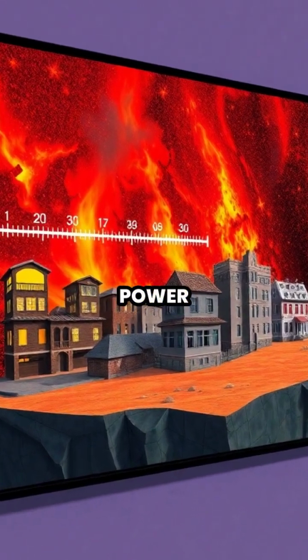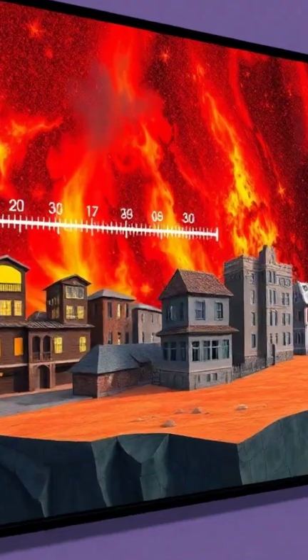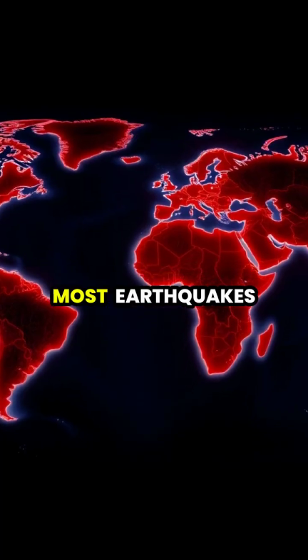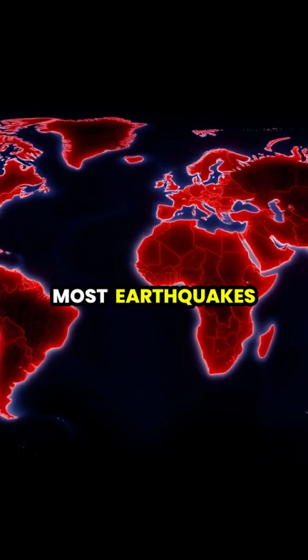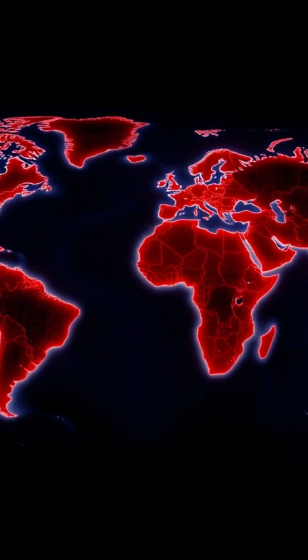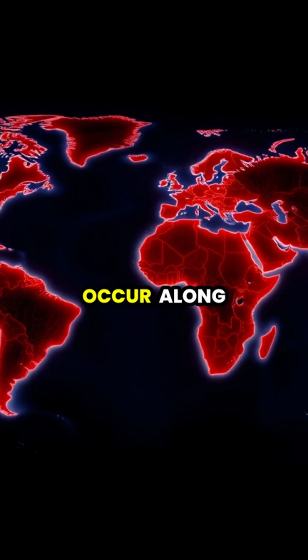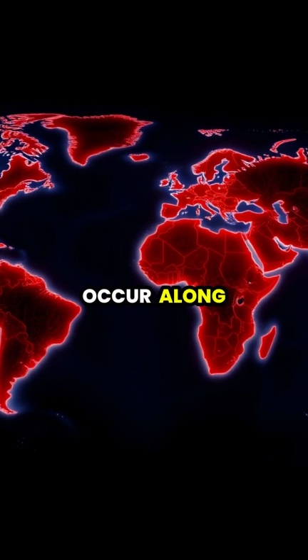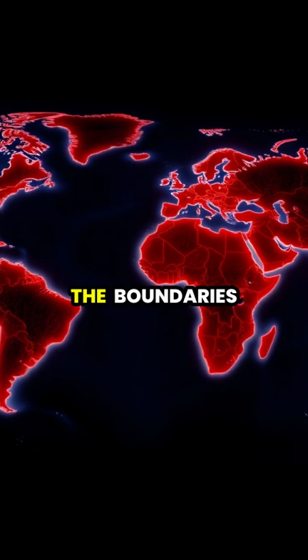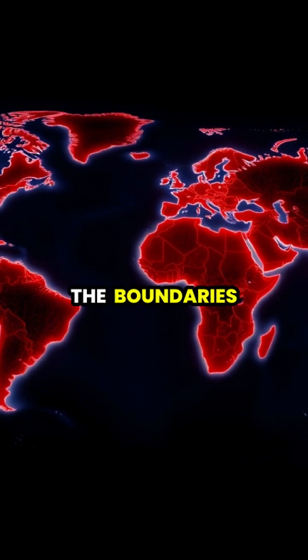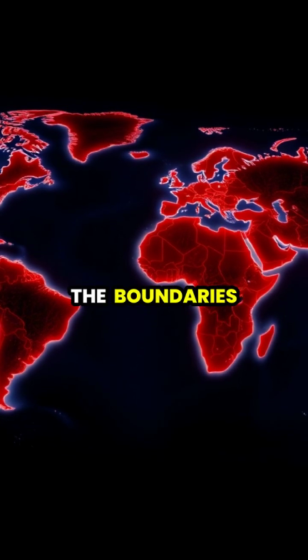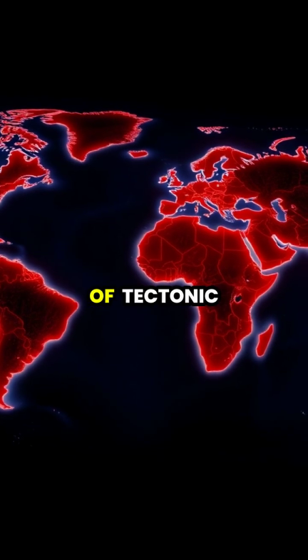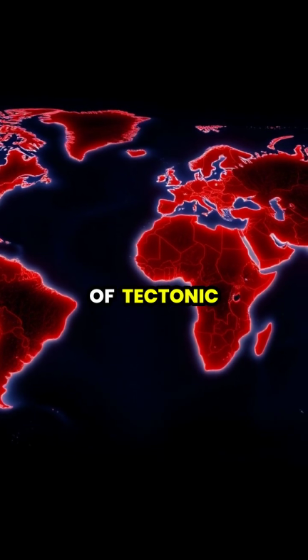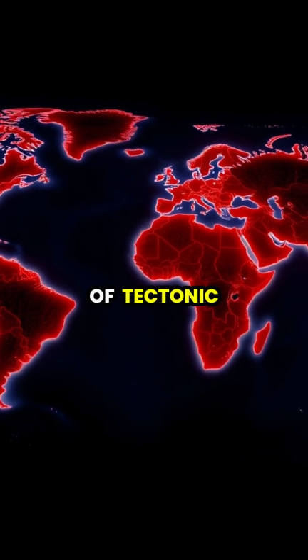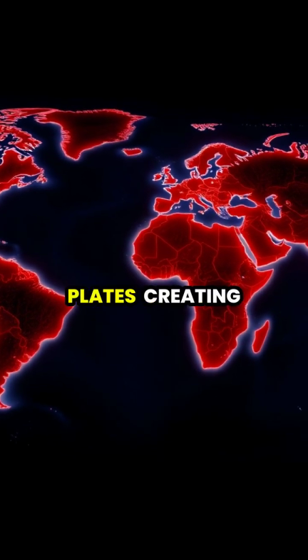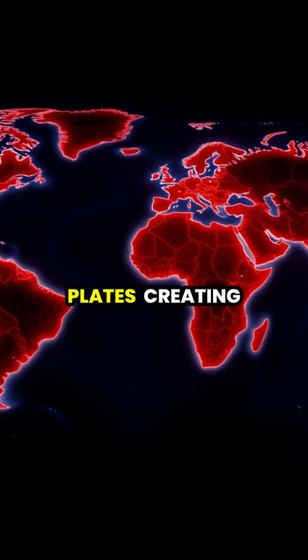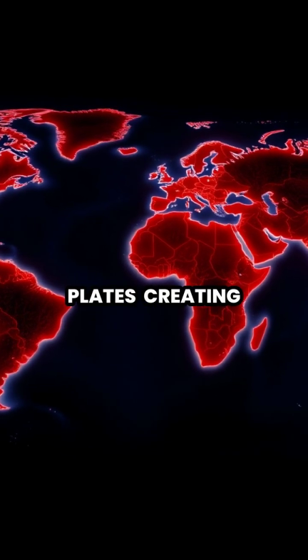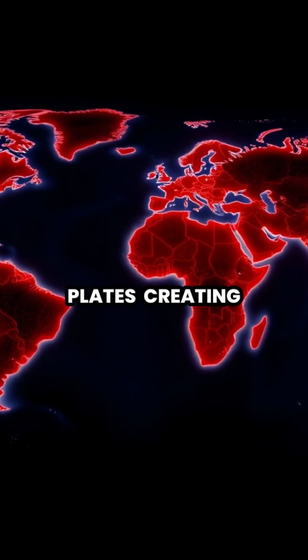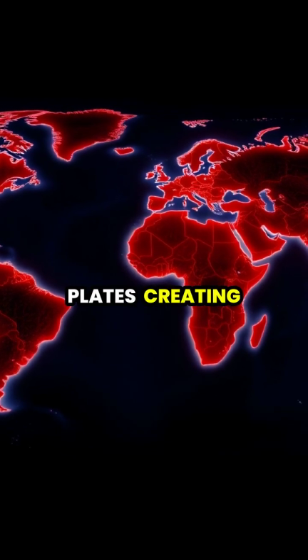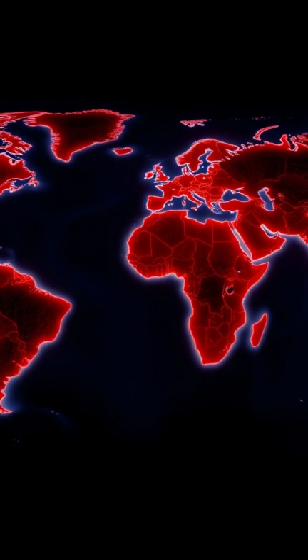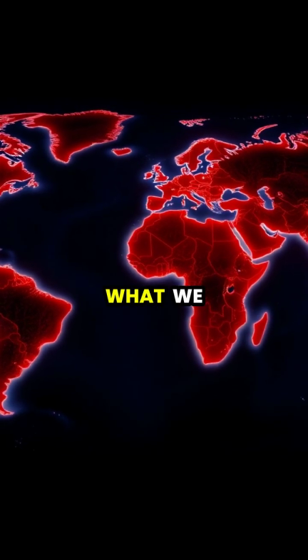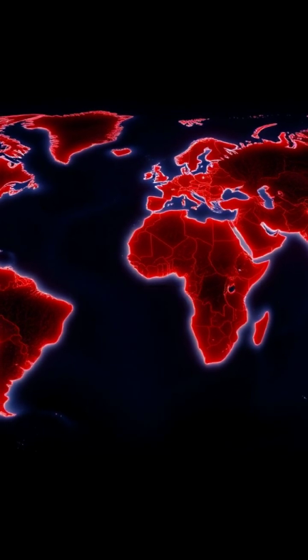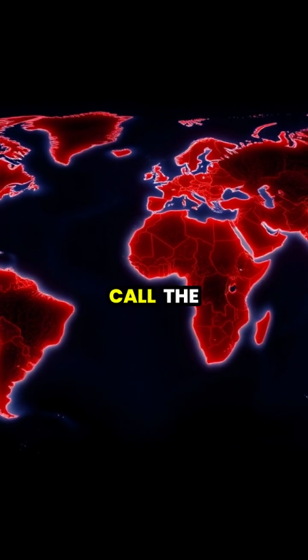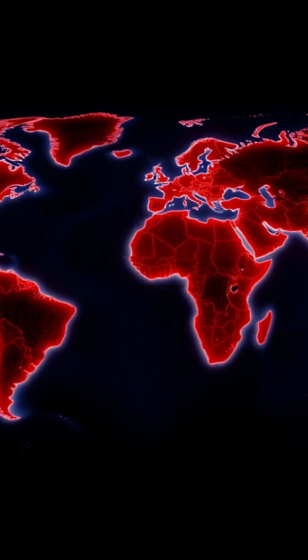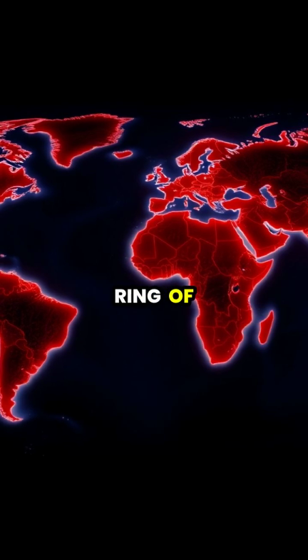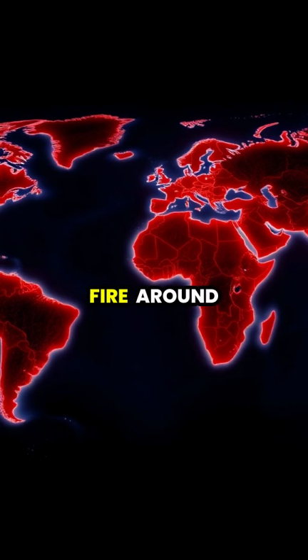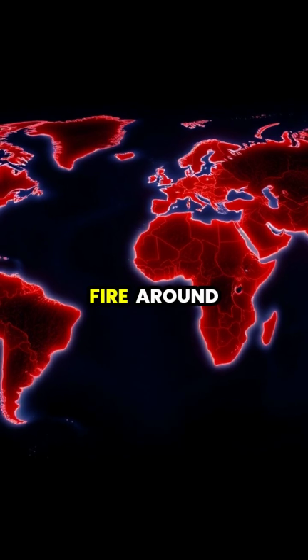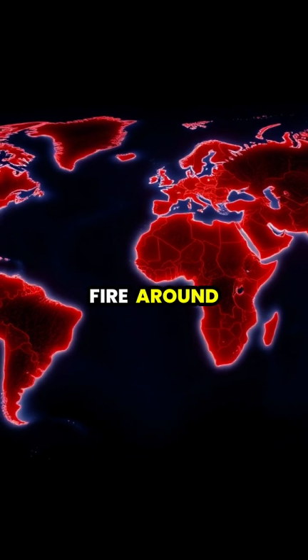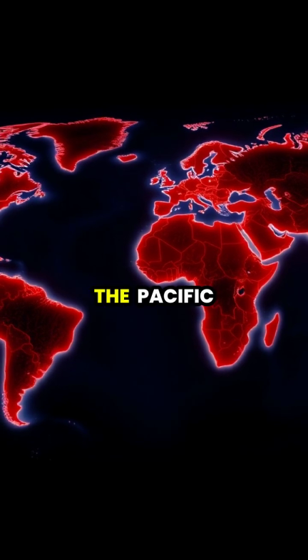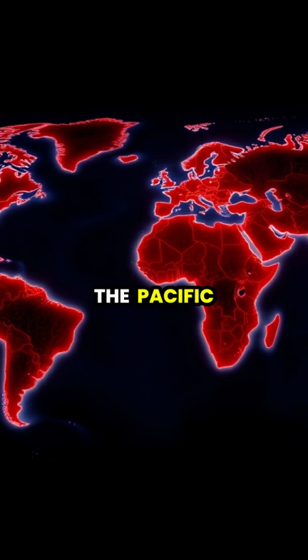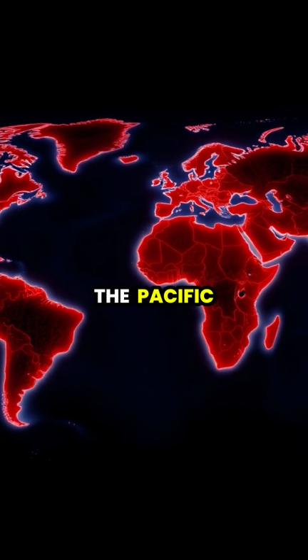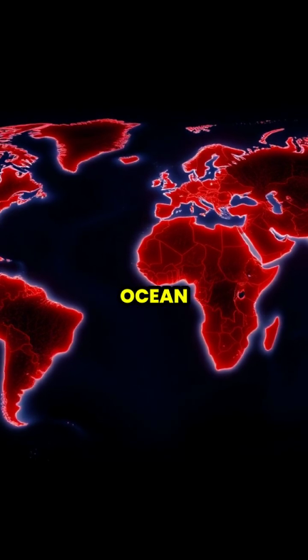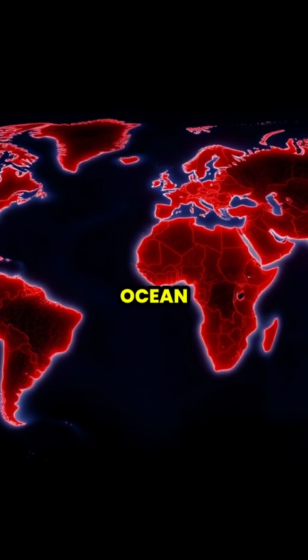Most earthquakes occur along the boundaries of tectonic plates, creating what we call the Ring of Fire around the Pacific Ocean.